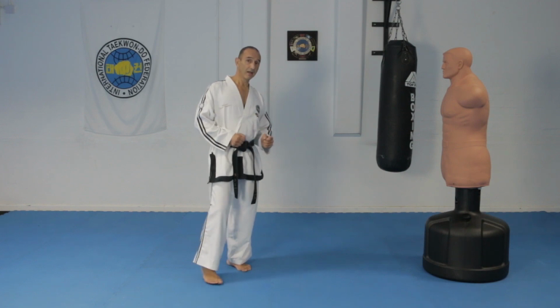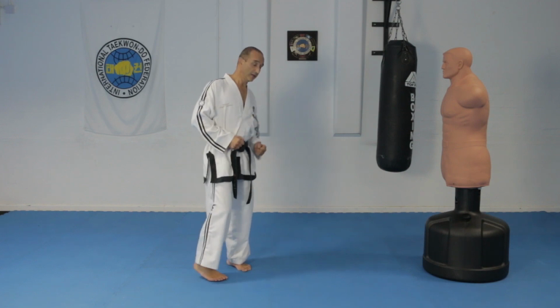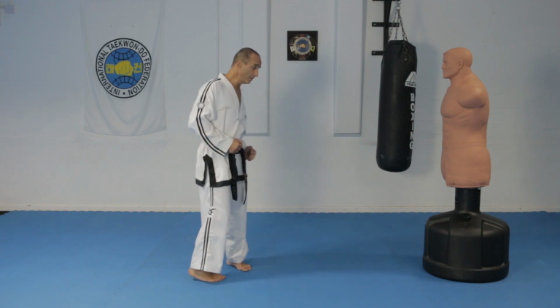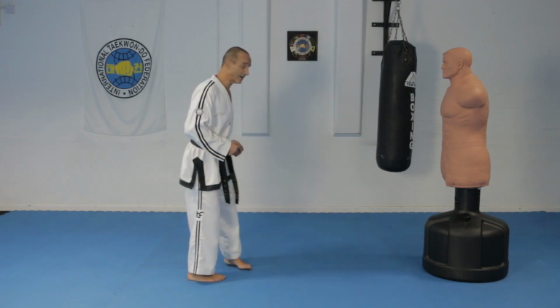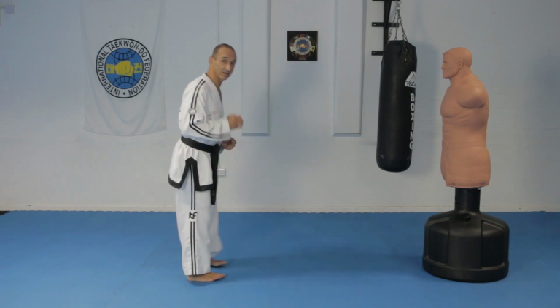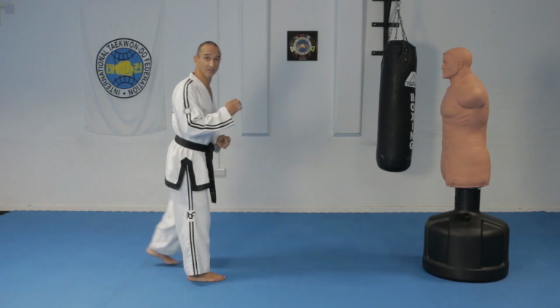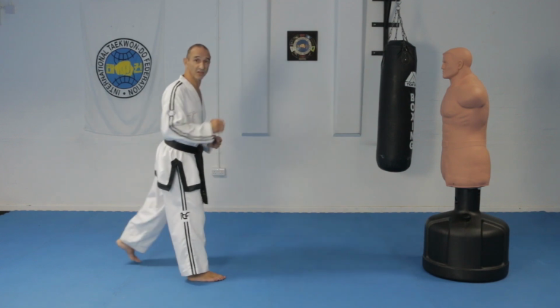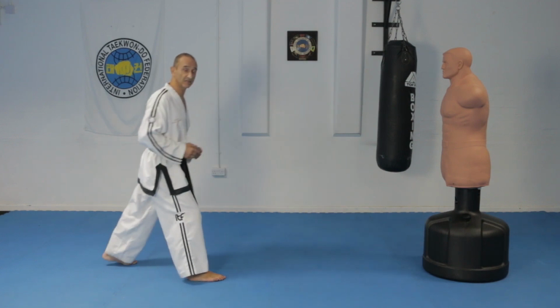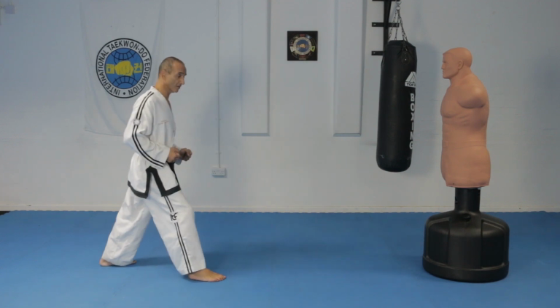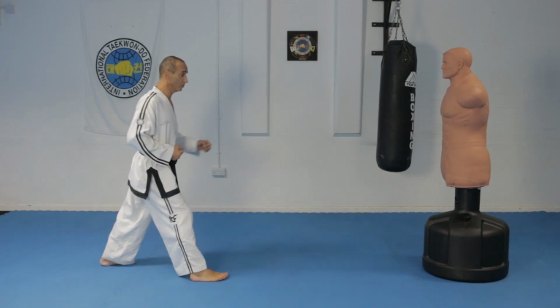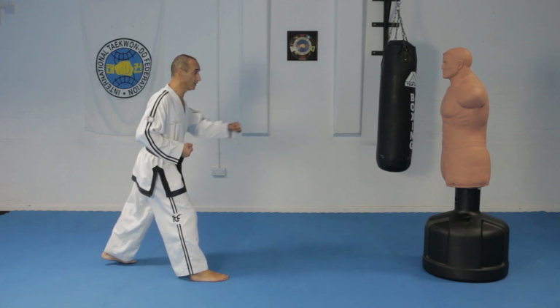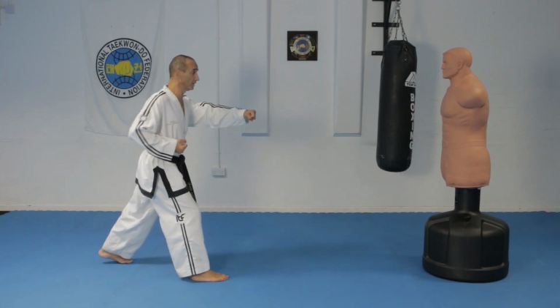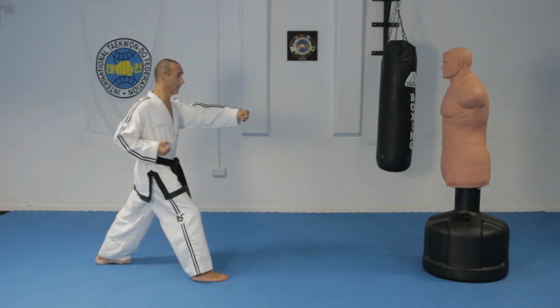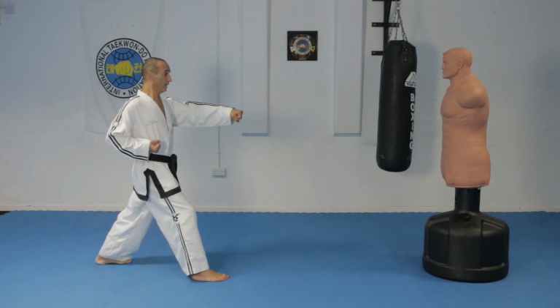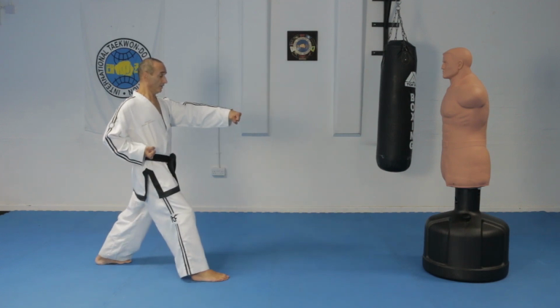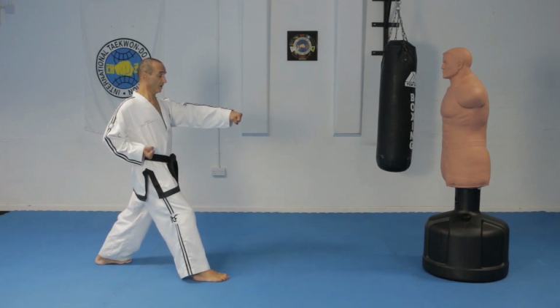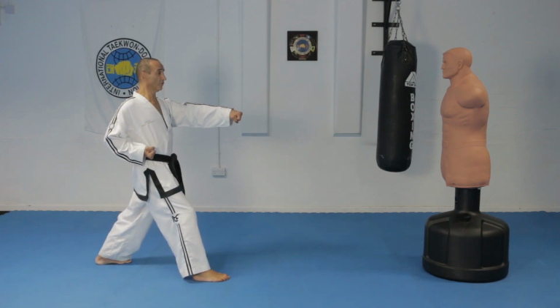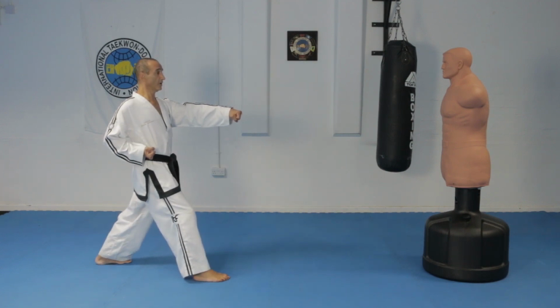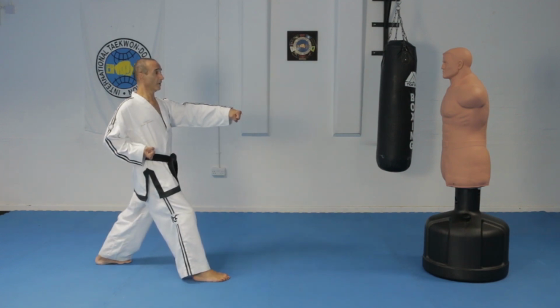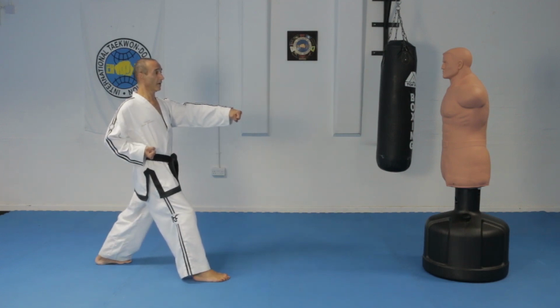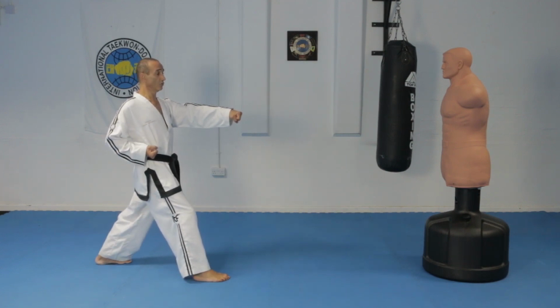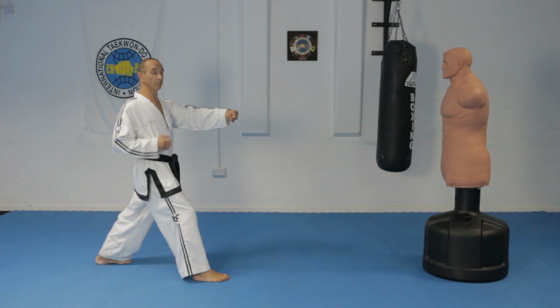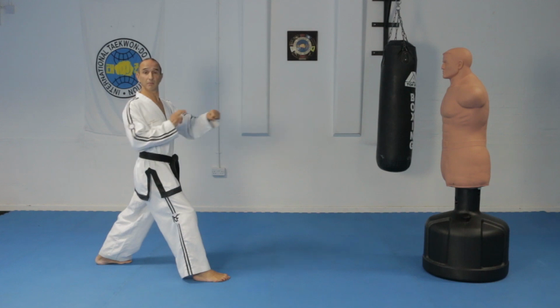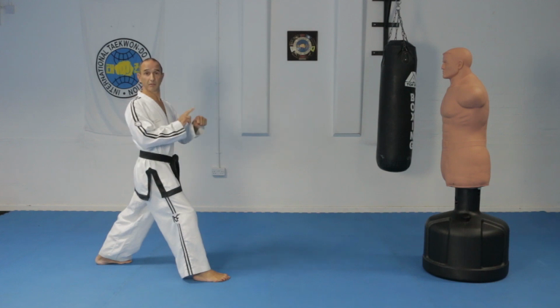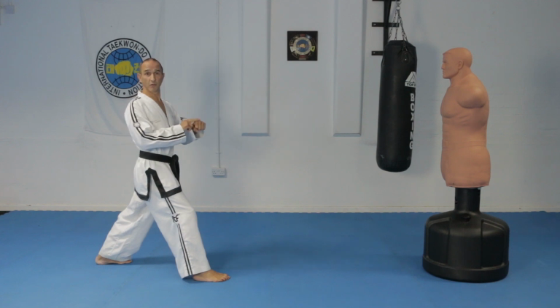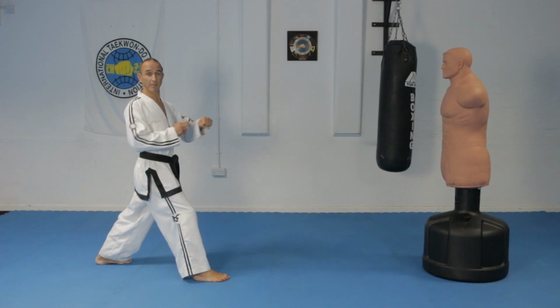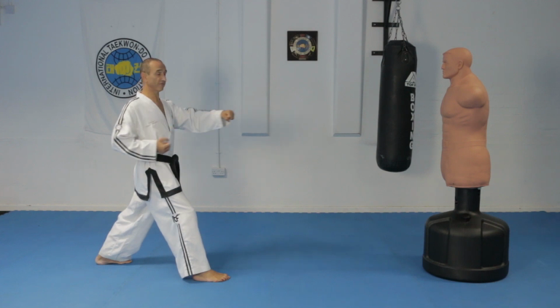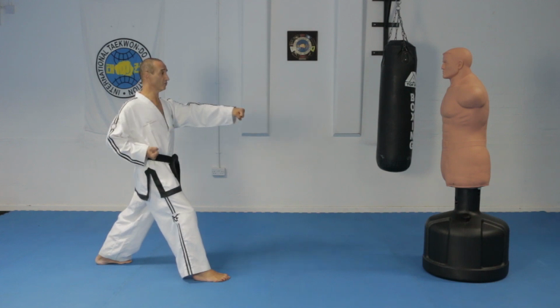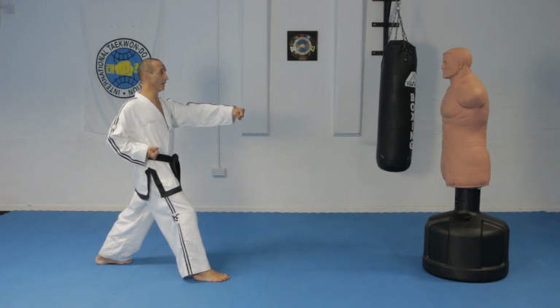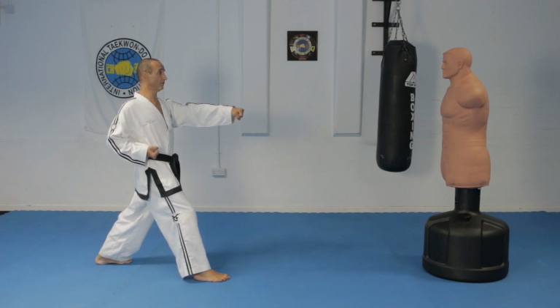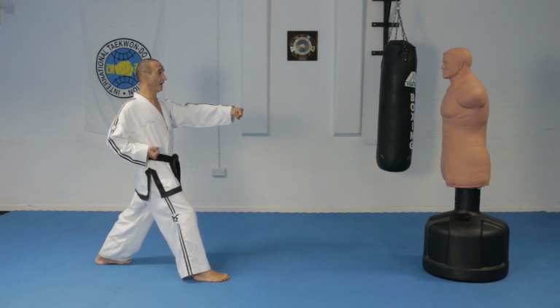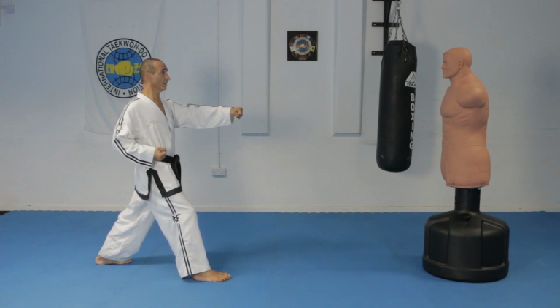In the pattern, it's the 36th movement. It's done from here and you perform the back fist with the left hand.